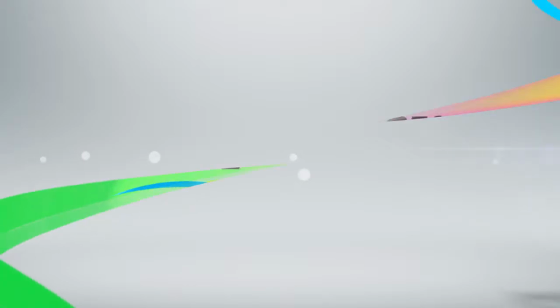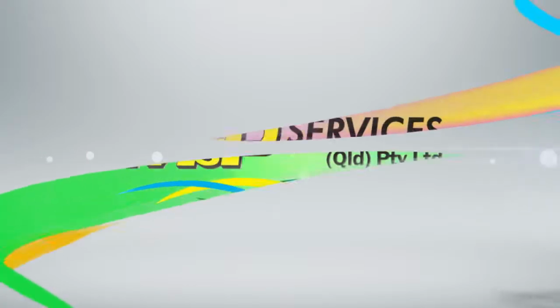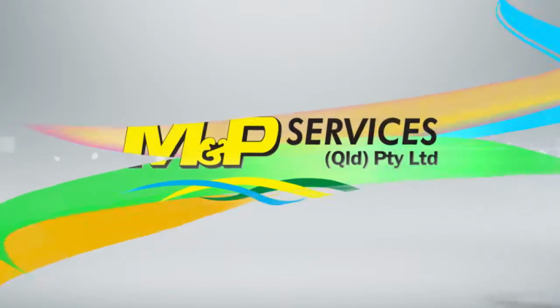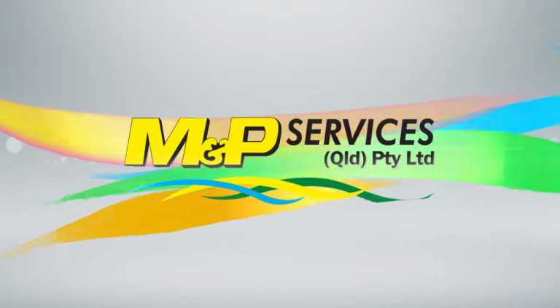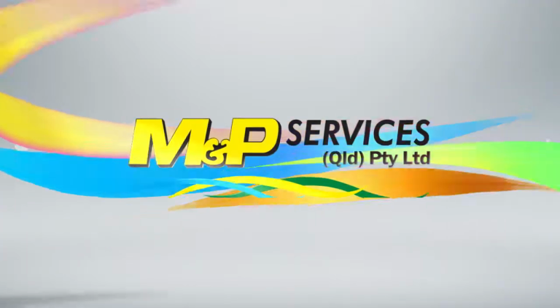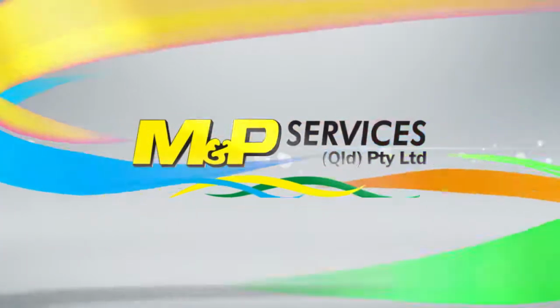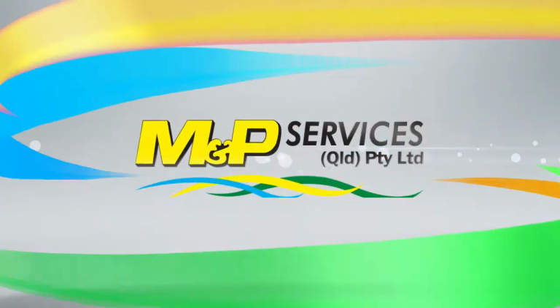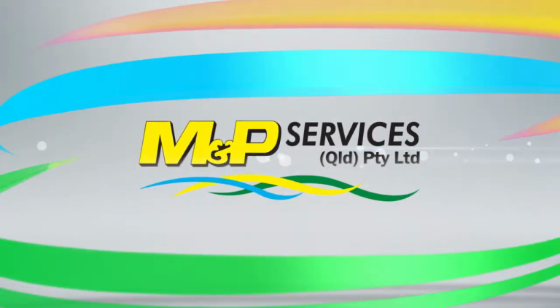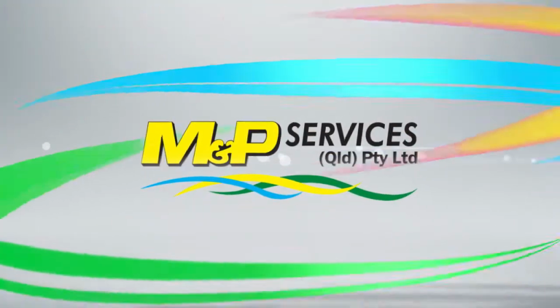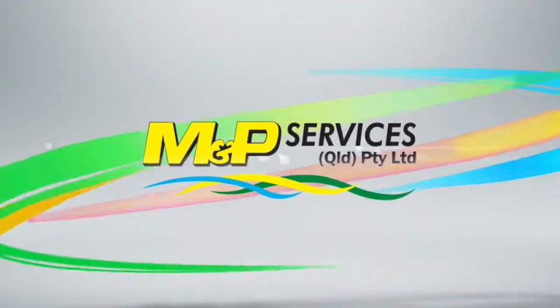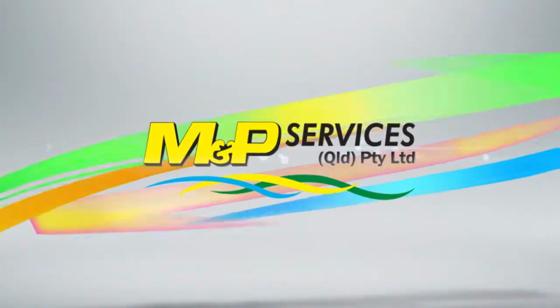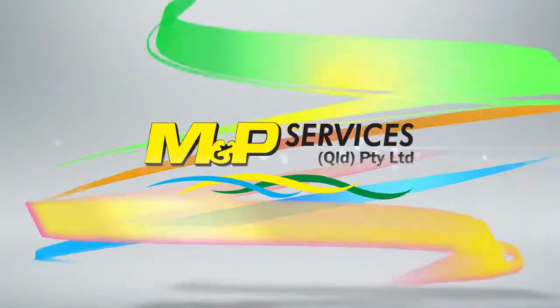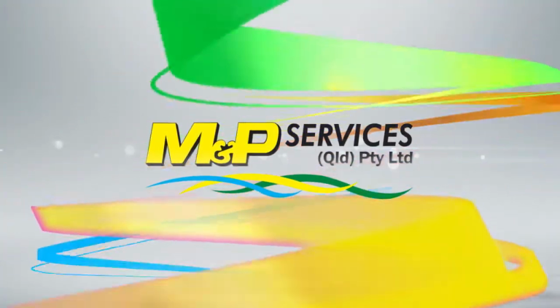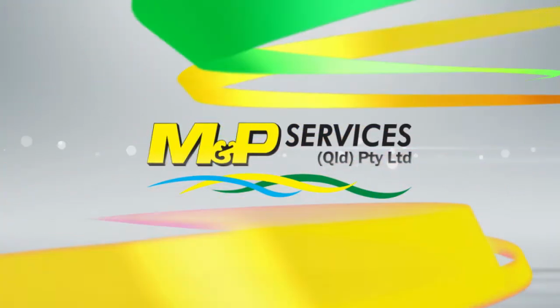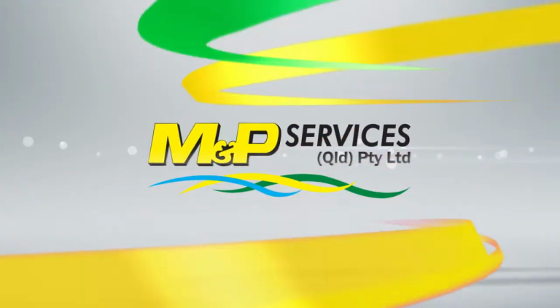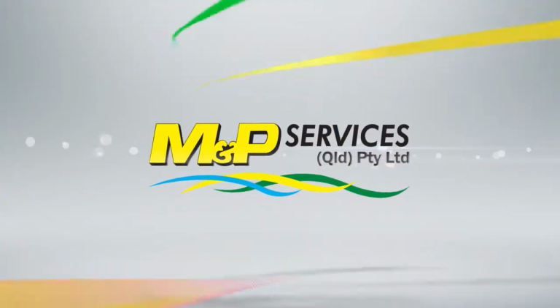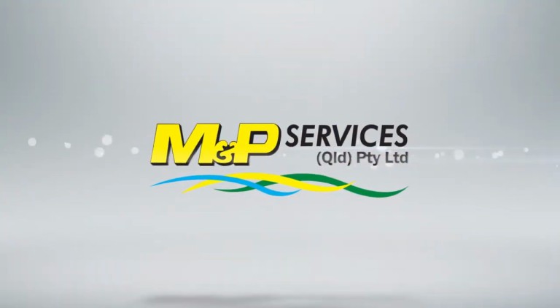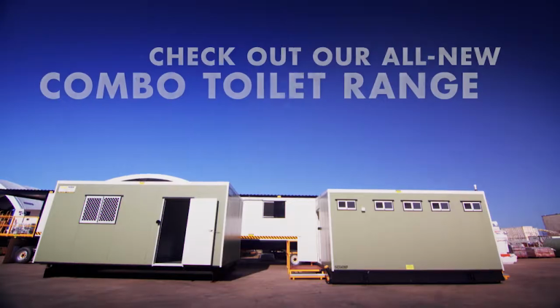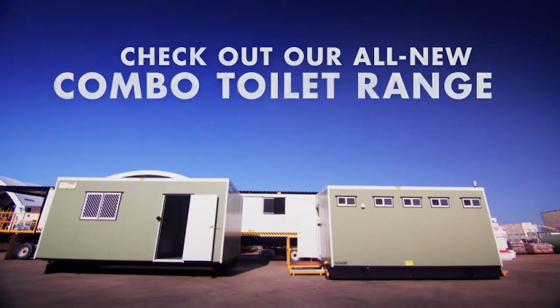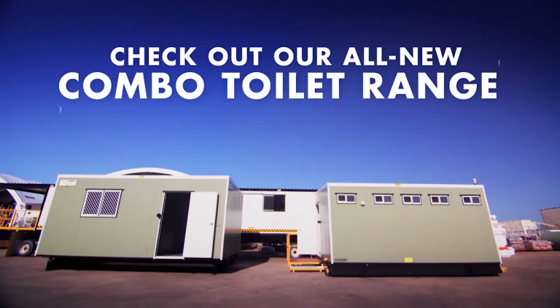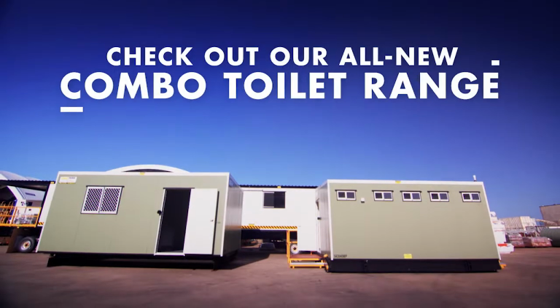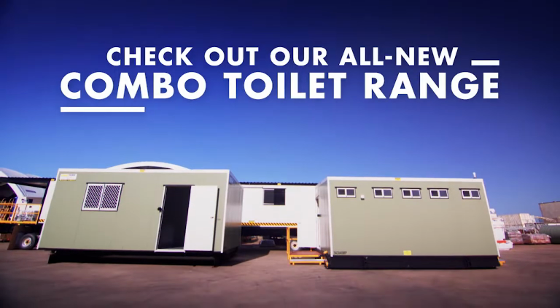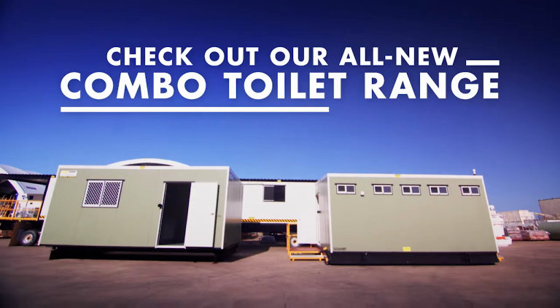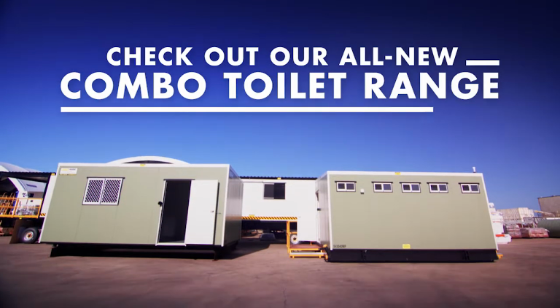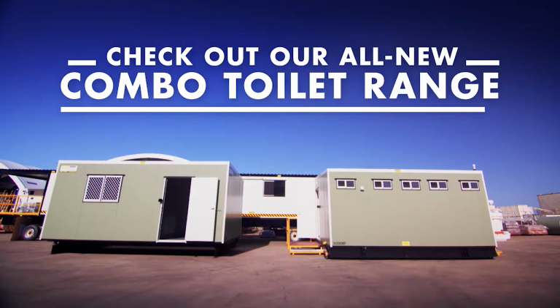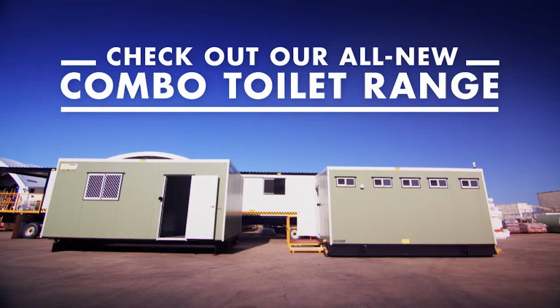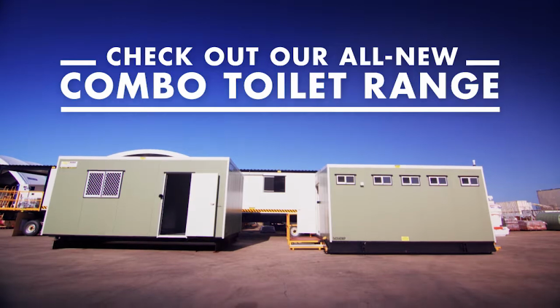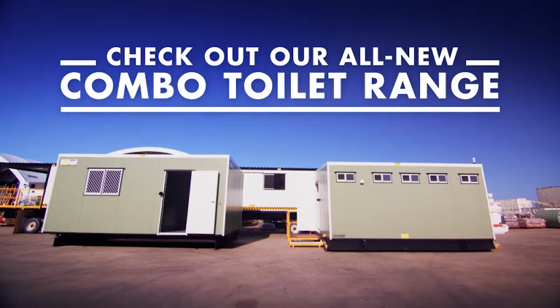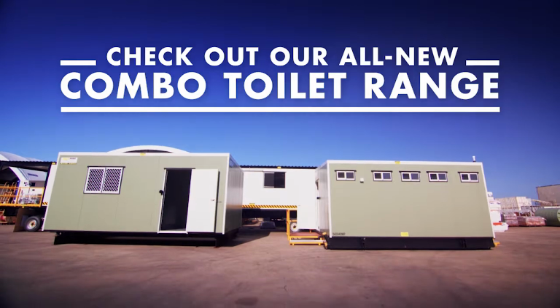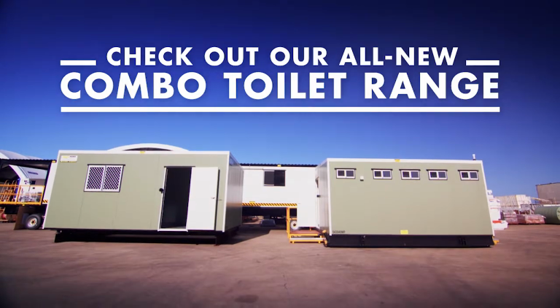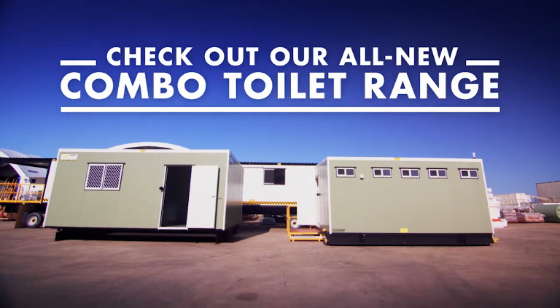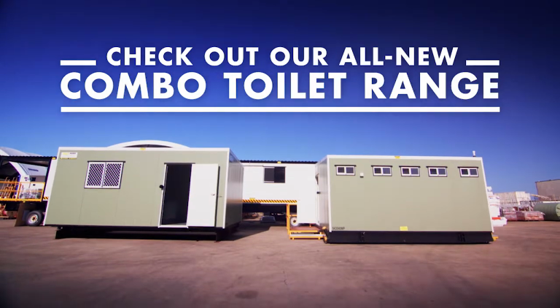Get it right on site with MNP Hire. Check out our all new combo toilet range.